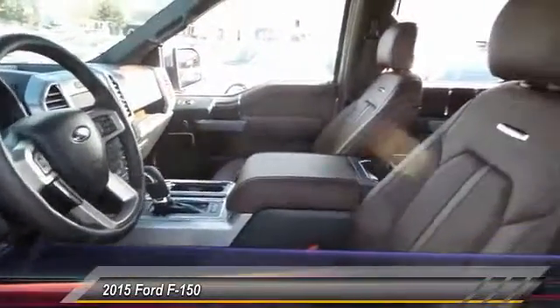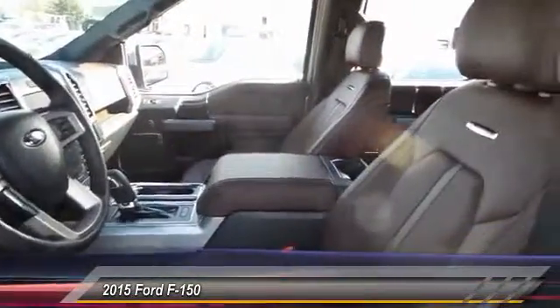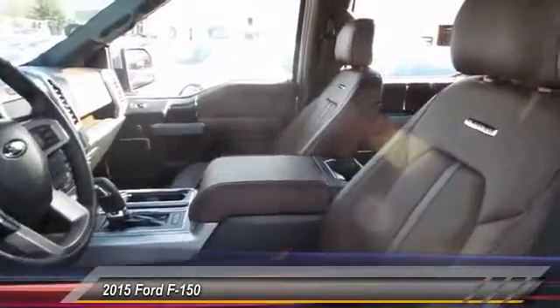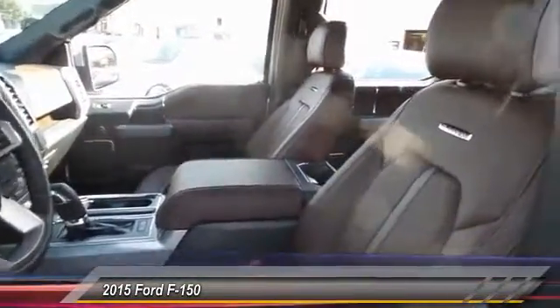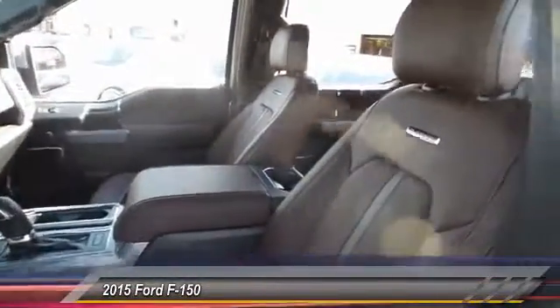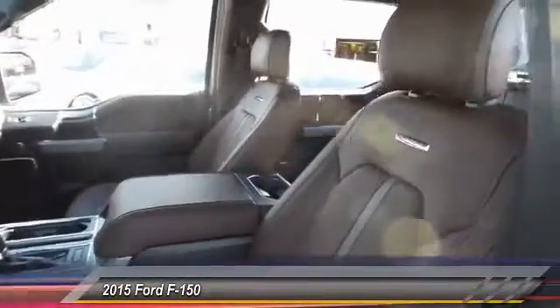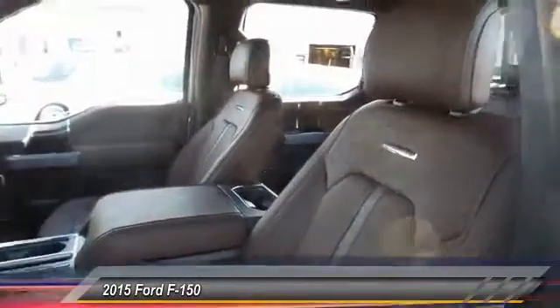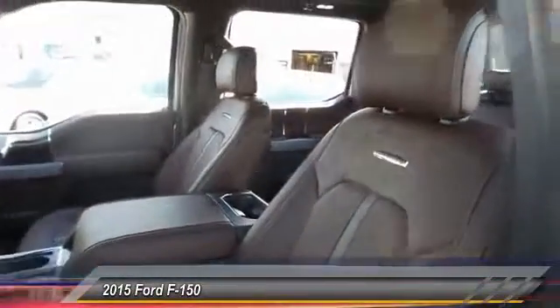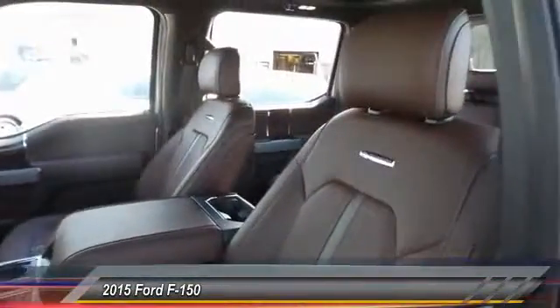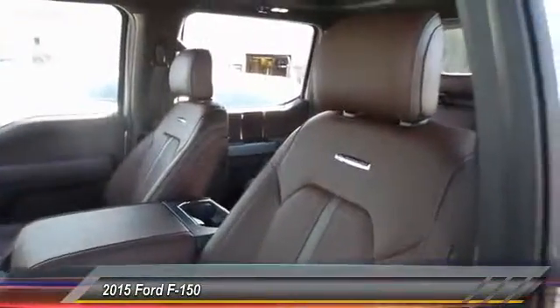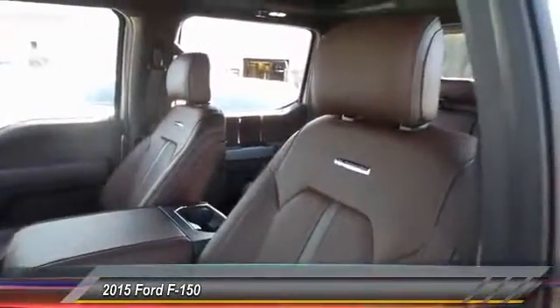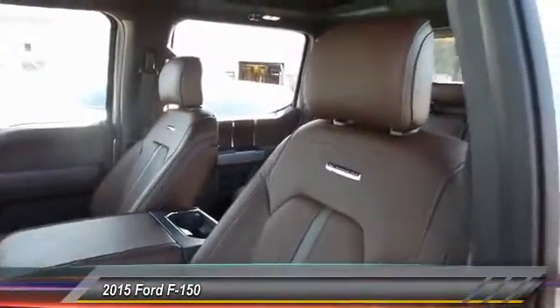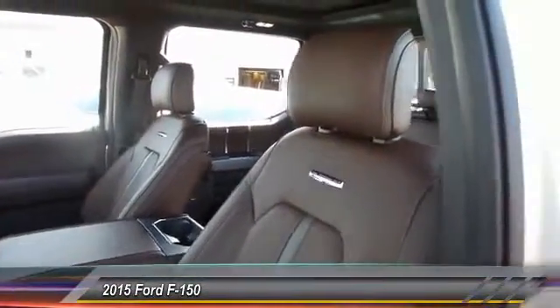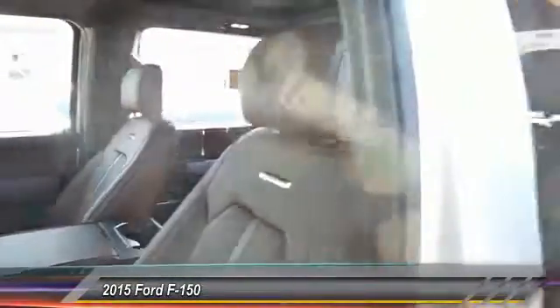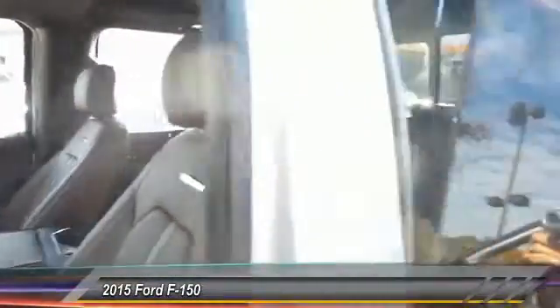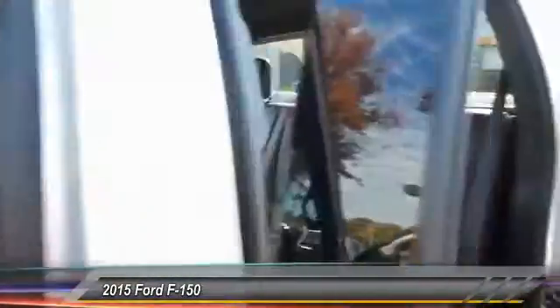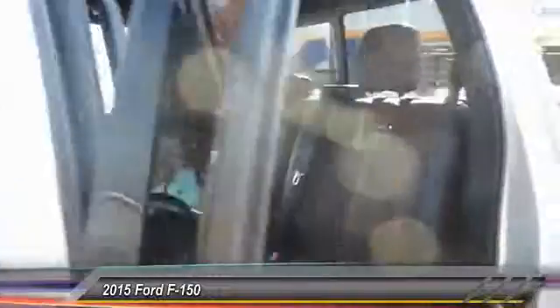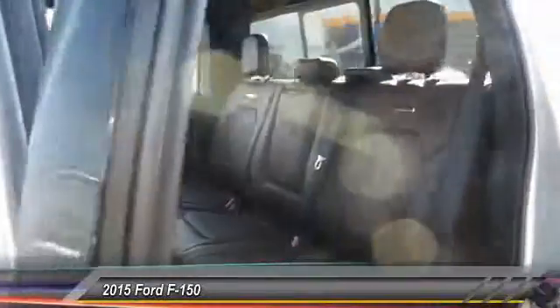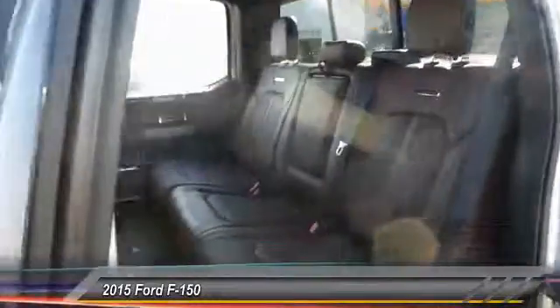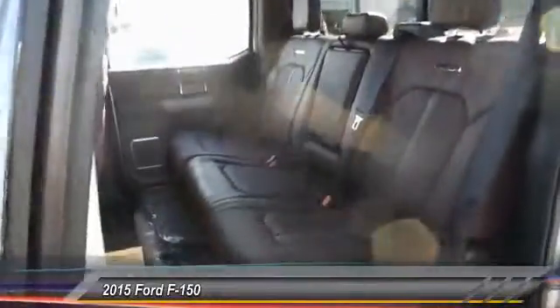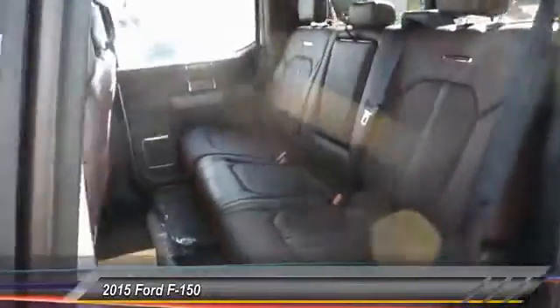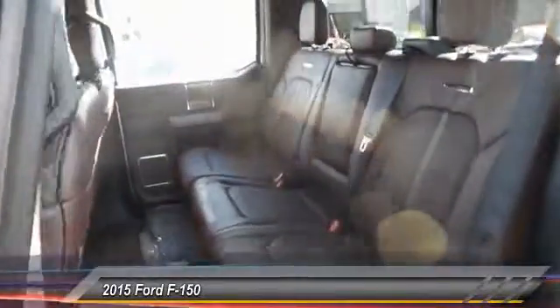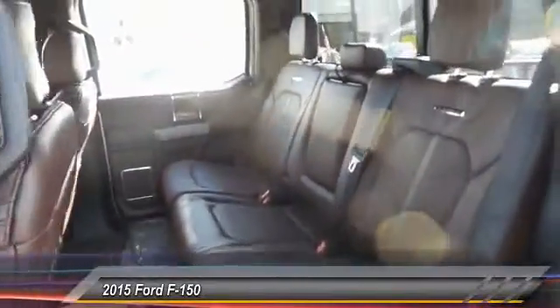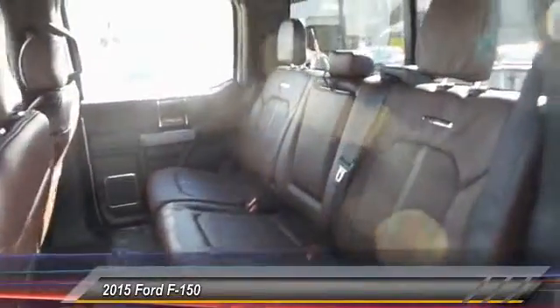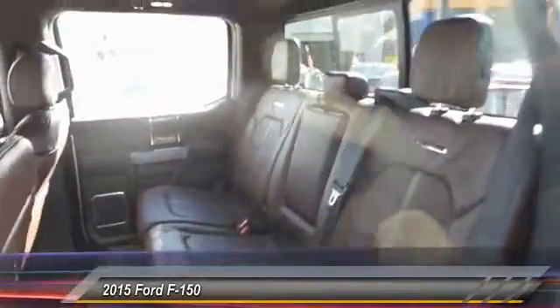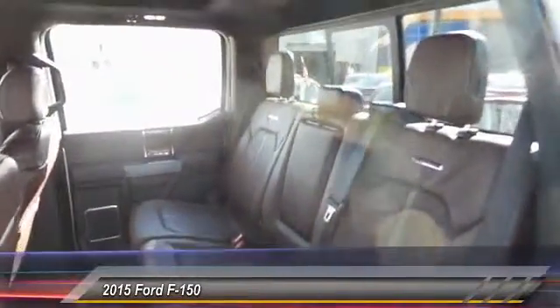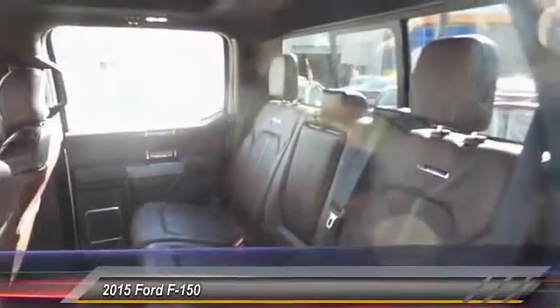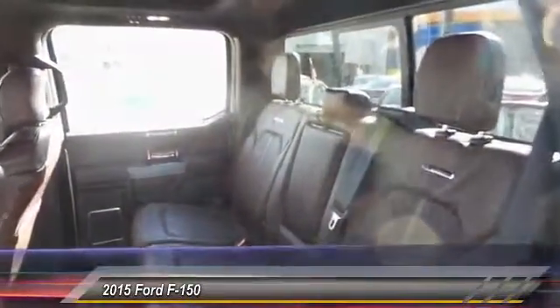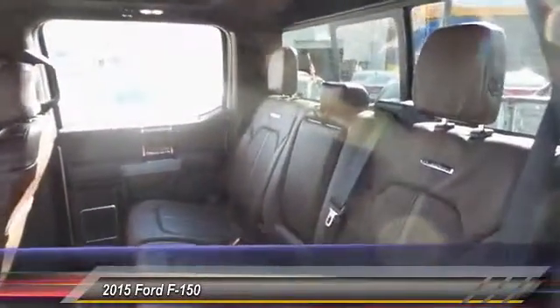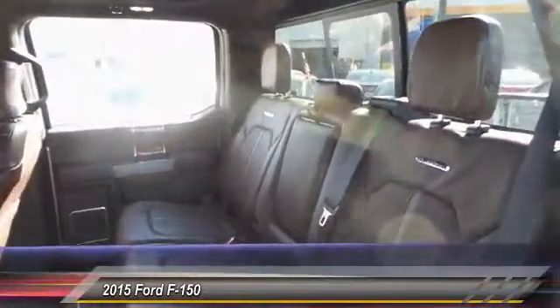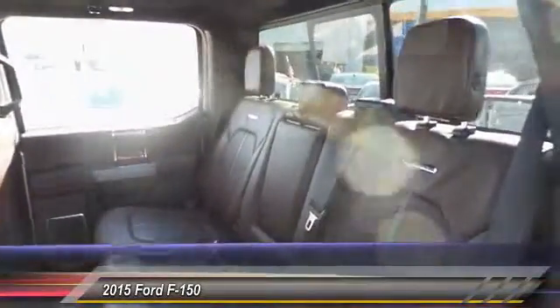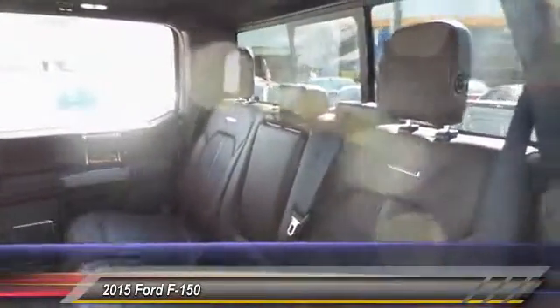Alloy wheels, four wheel disc brakes, universal garage door opener, voice activated navigation system.